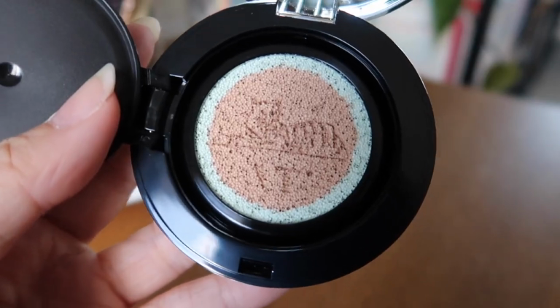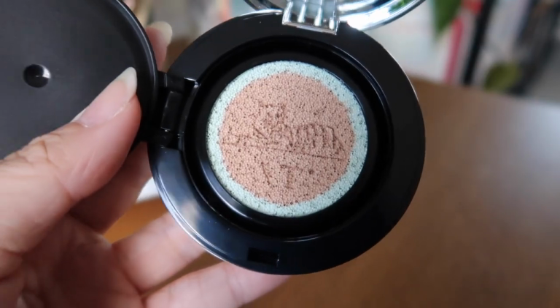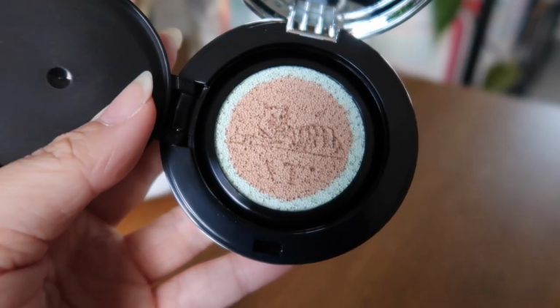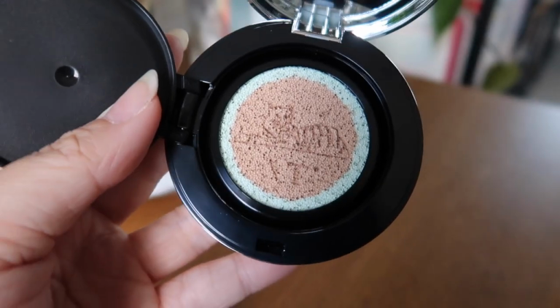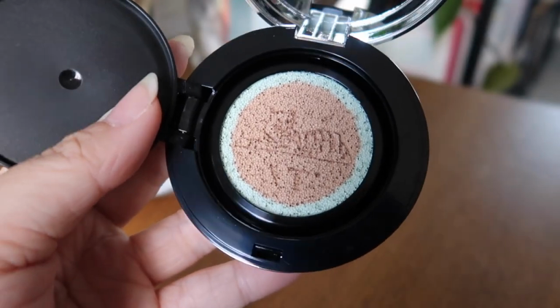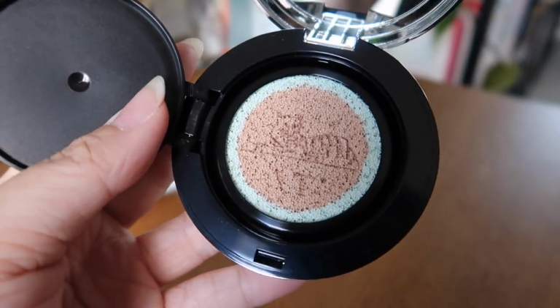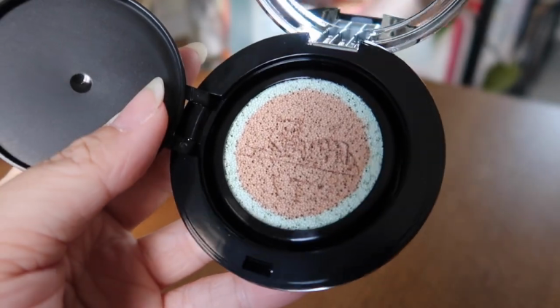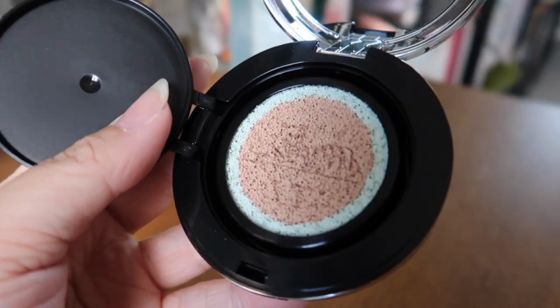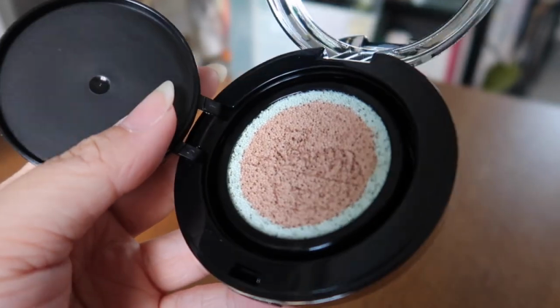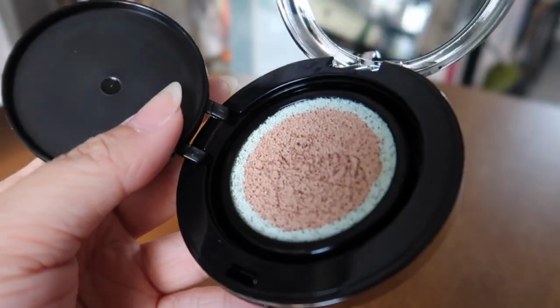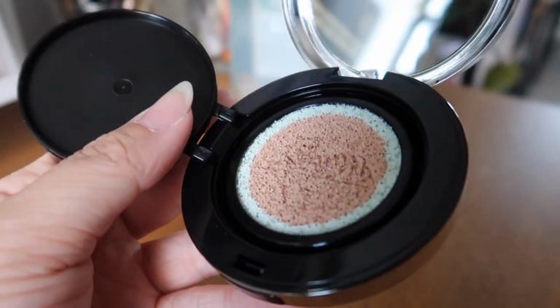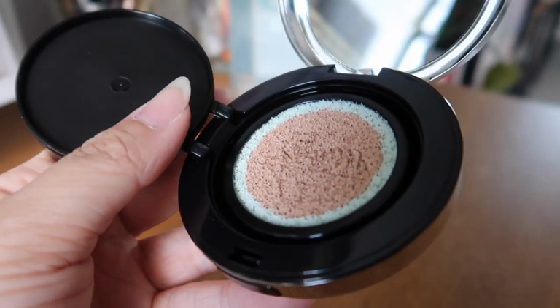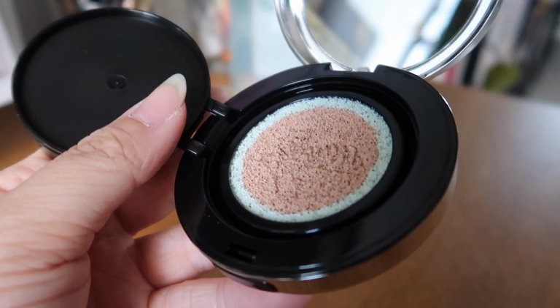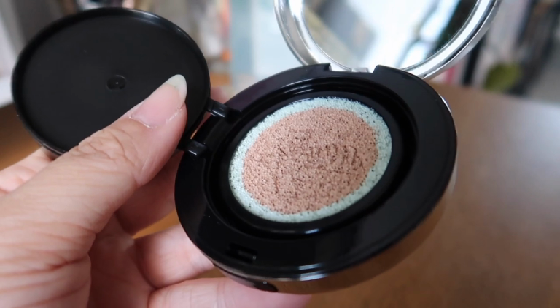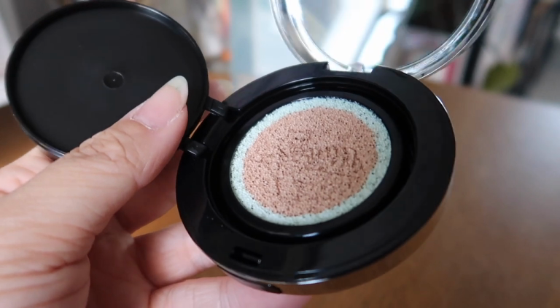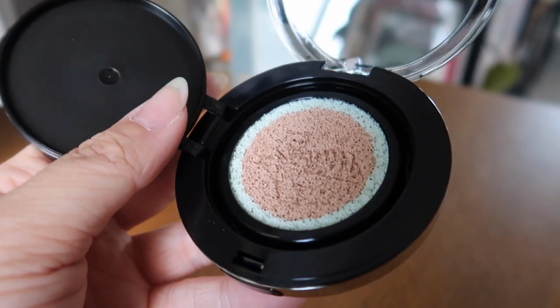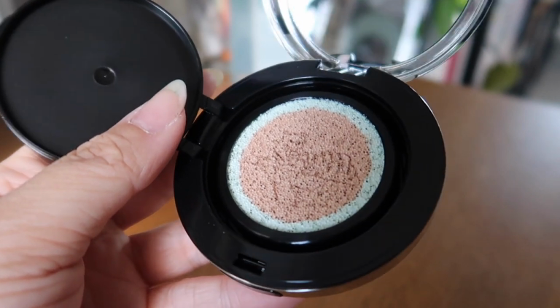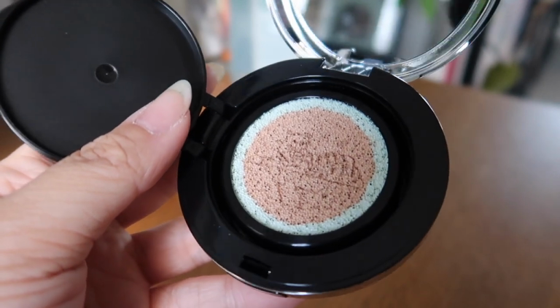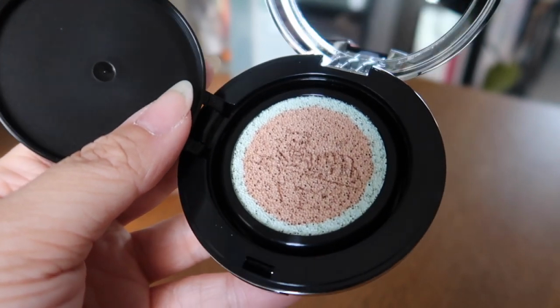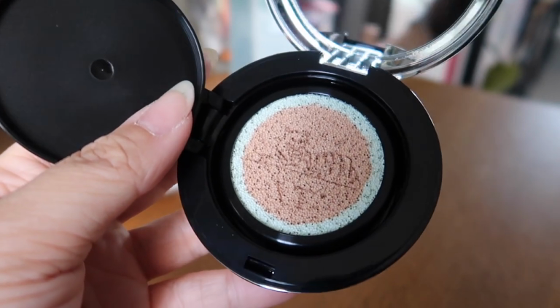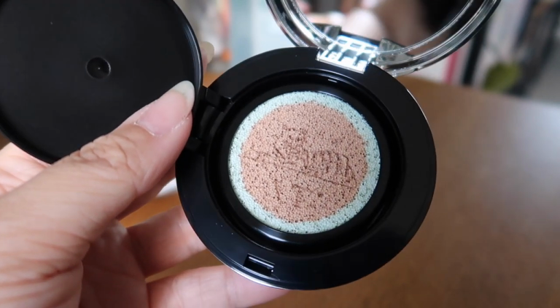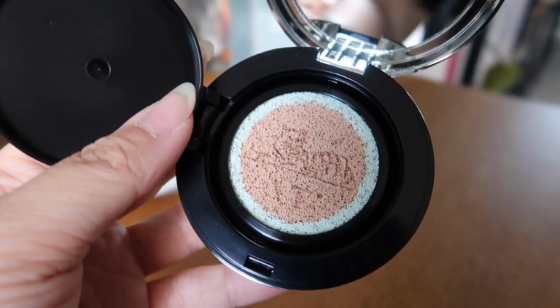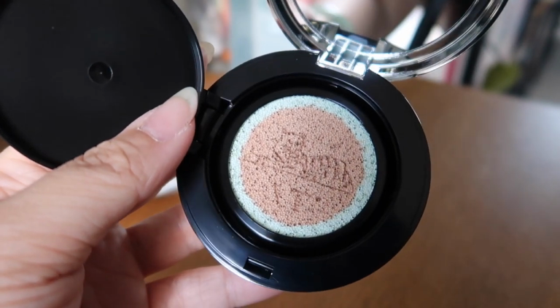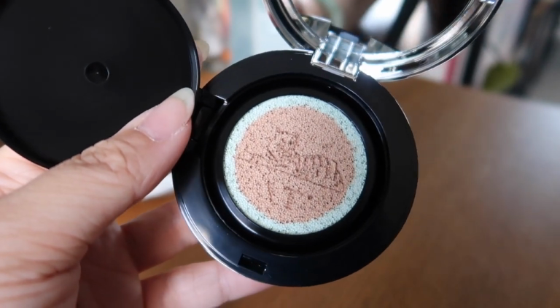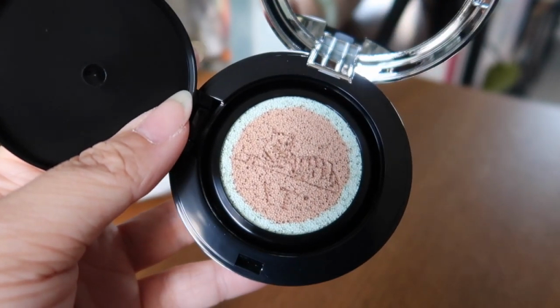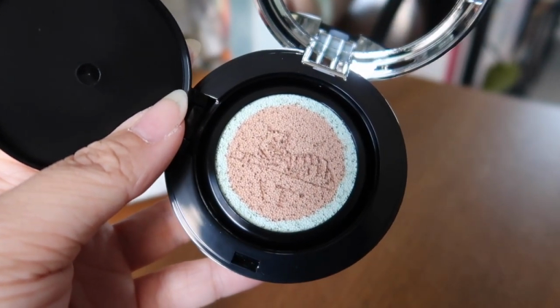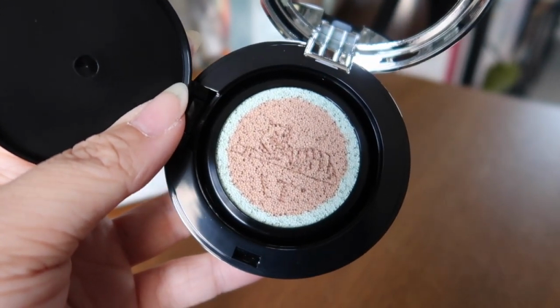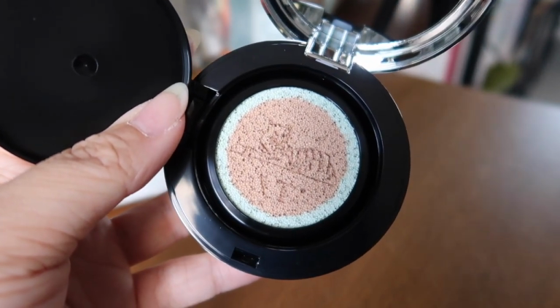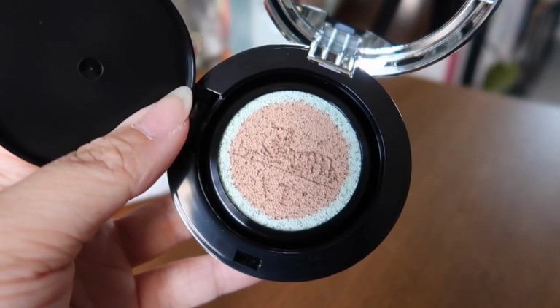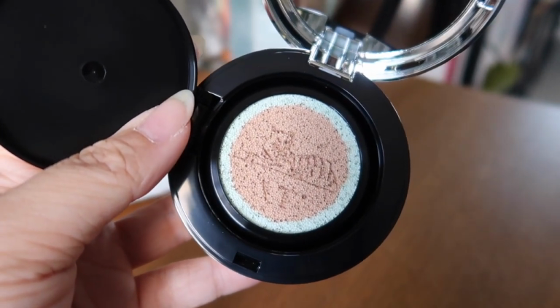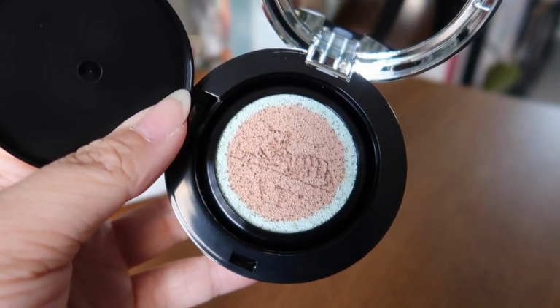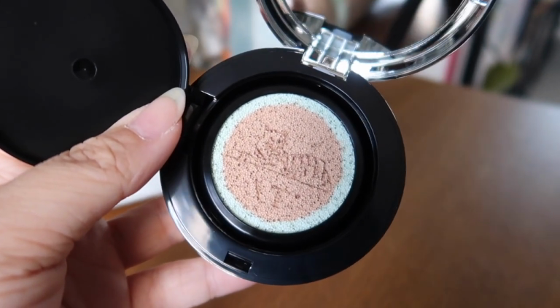As you can see, there is a green base around the cushion, which is the green con base that contains Seeker La and helps tone up redness.